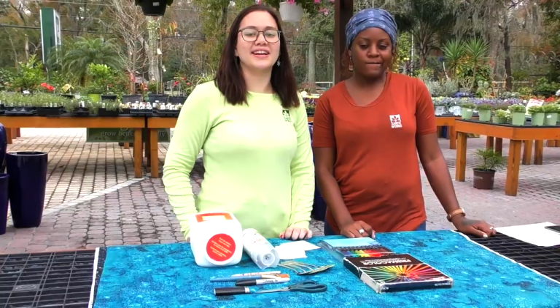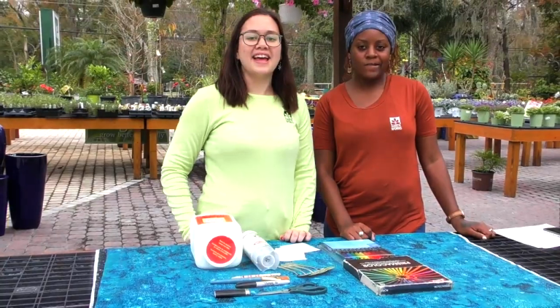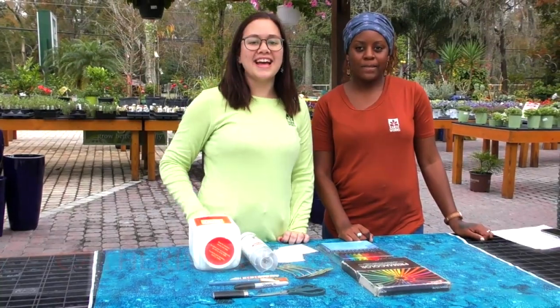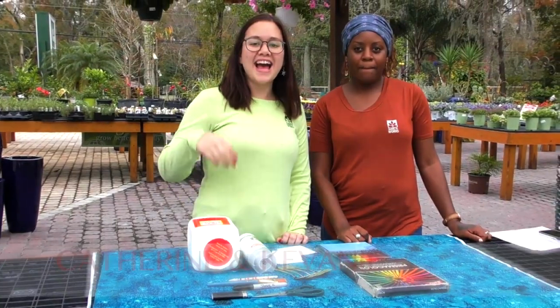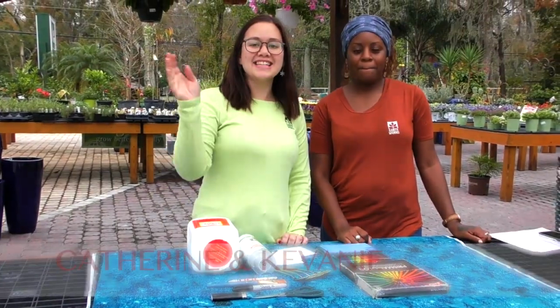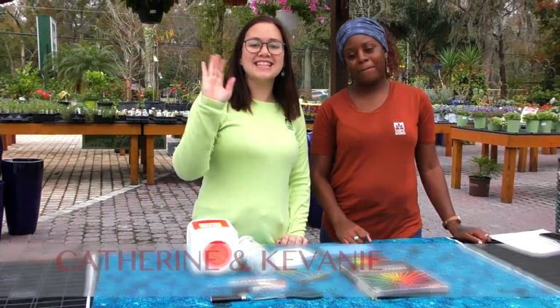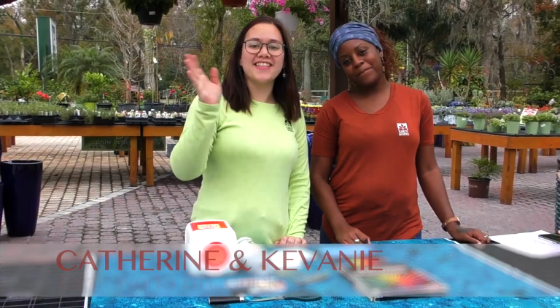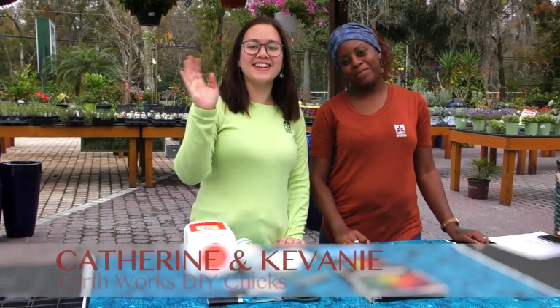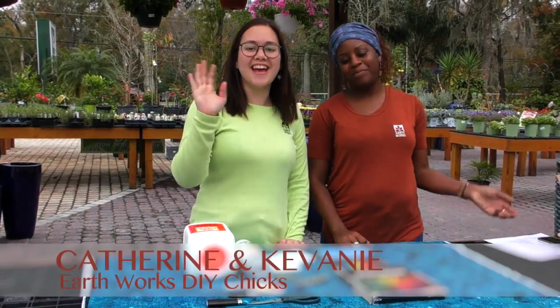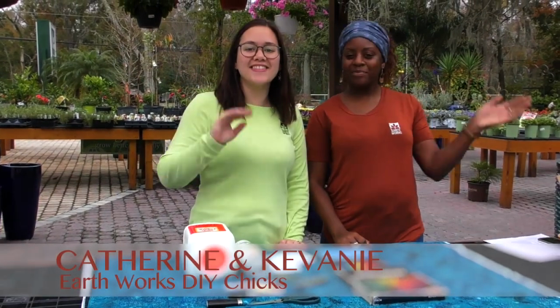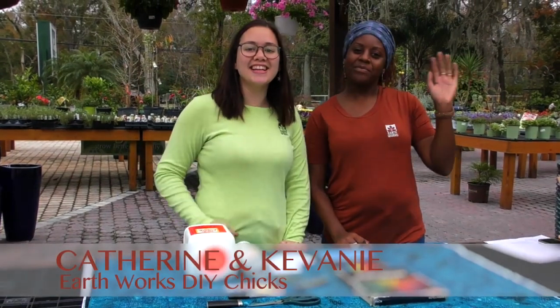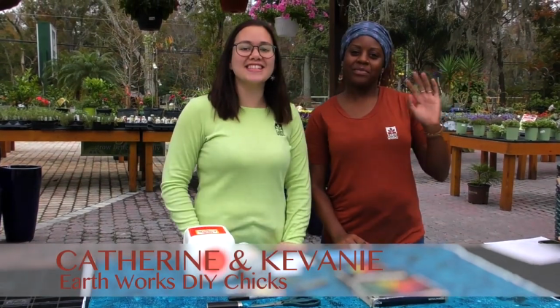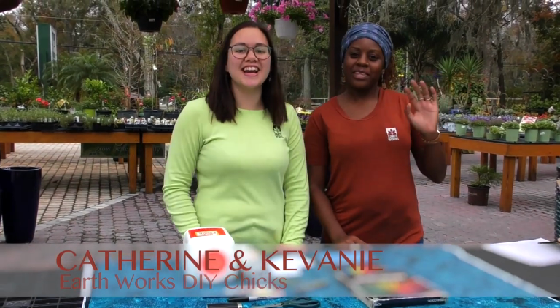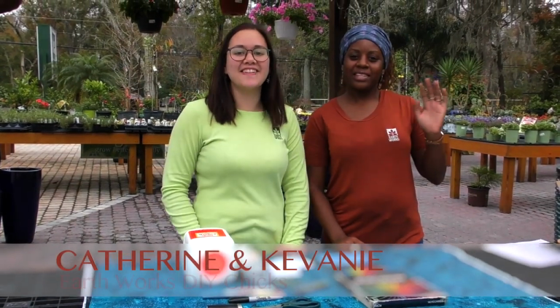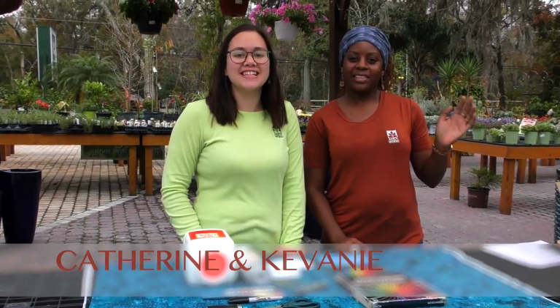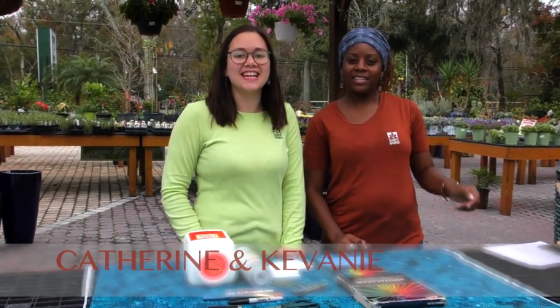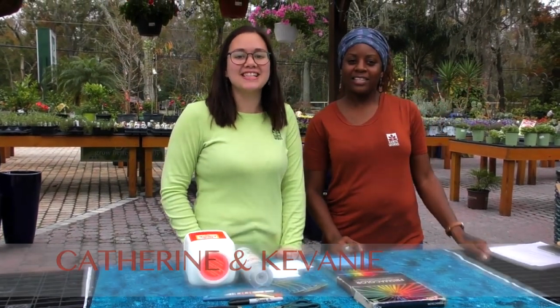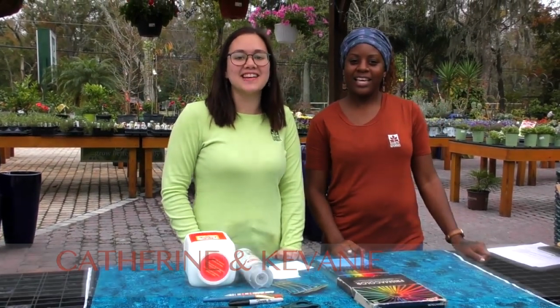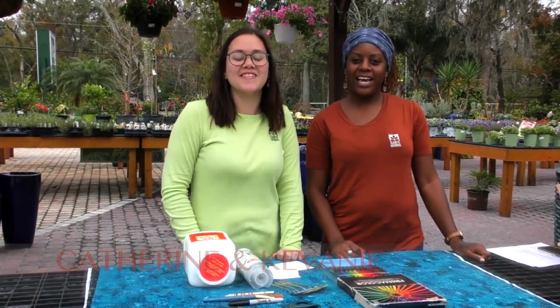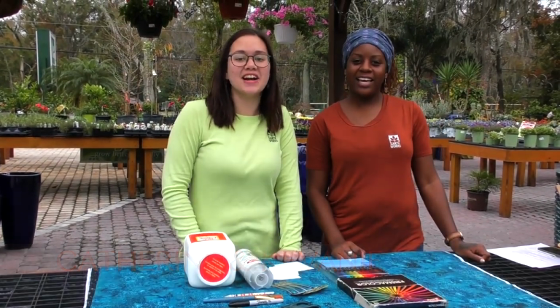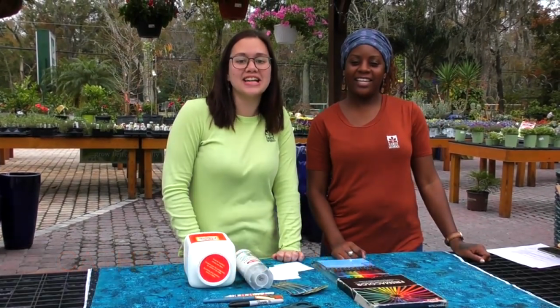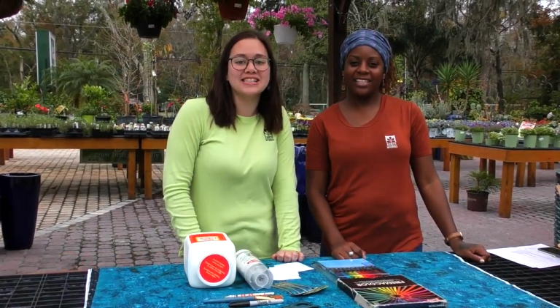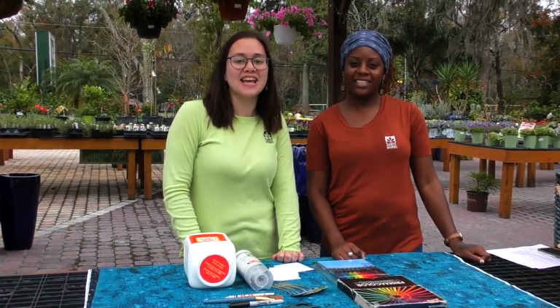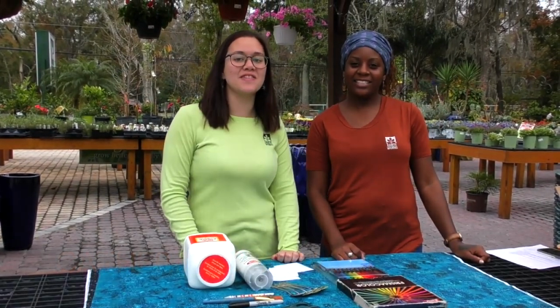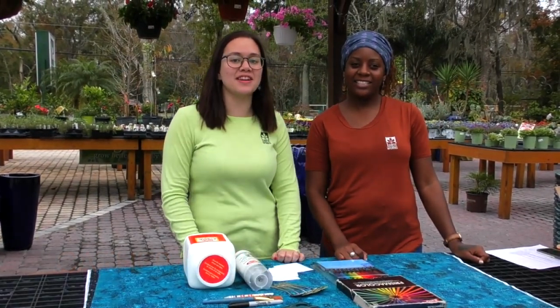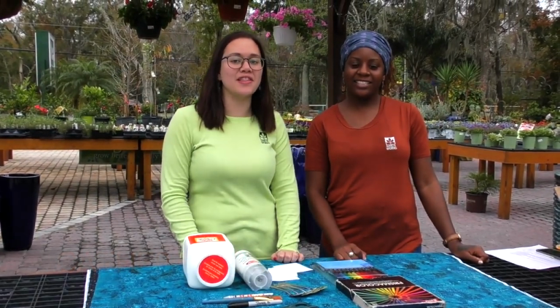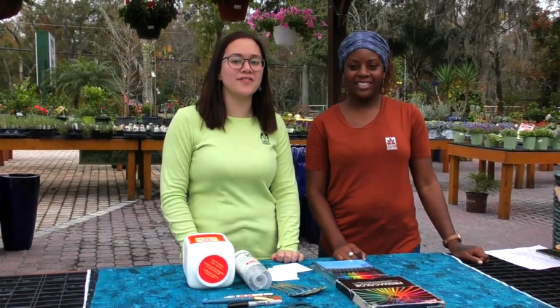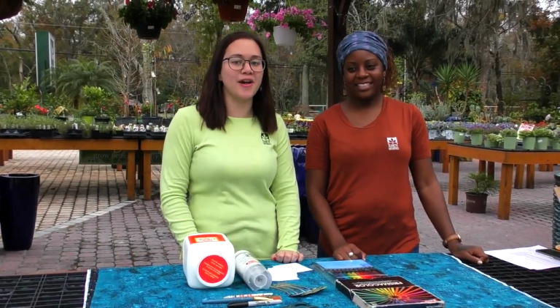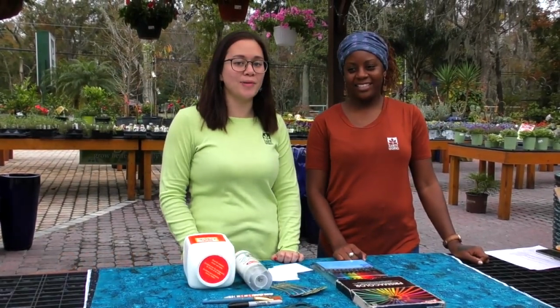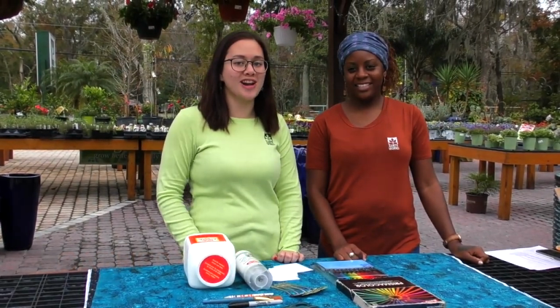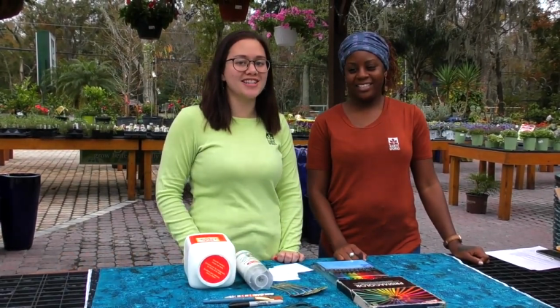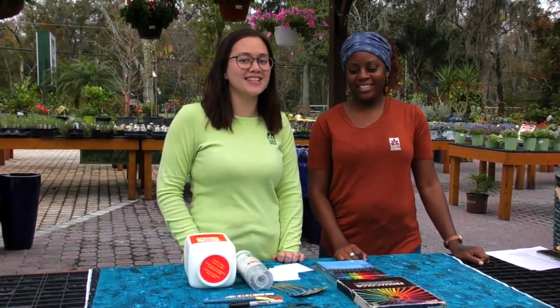Hi guys, it's Katherine and Kevin, the DIY Chicks, and we are here today with another fun project.